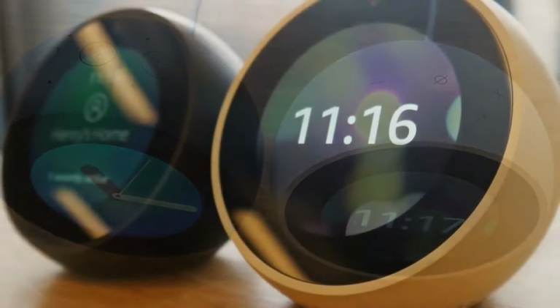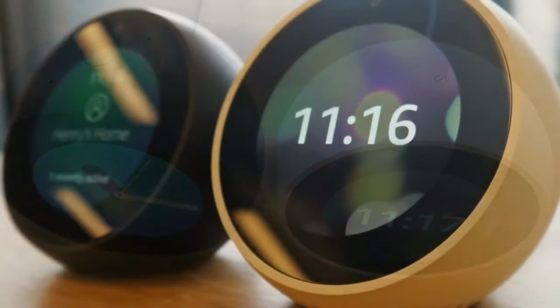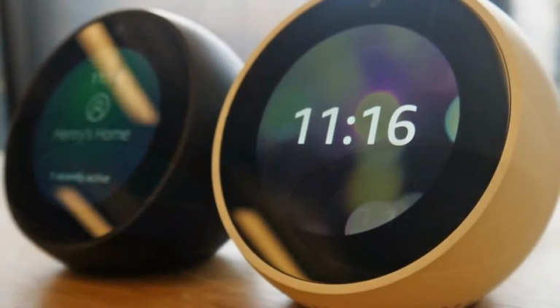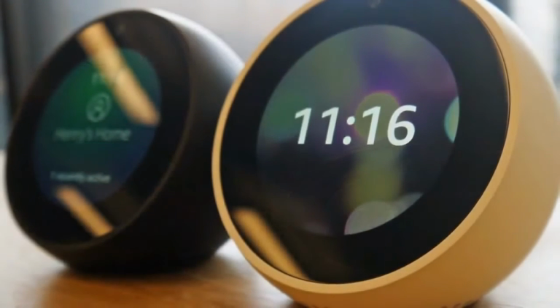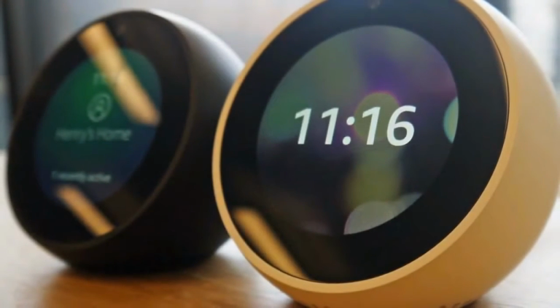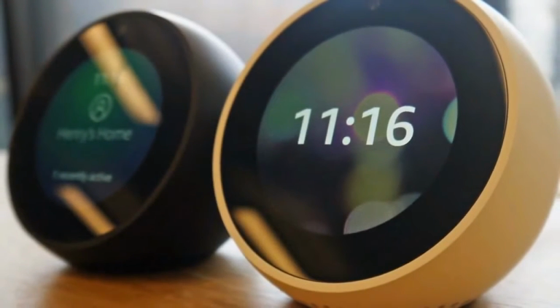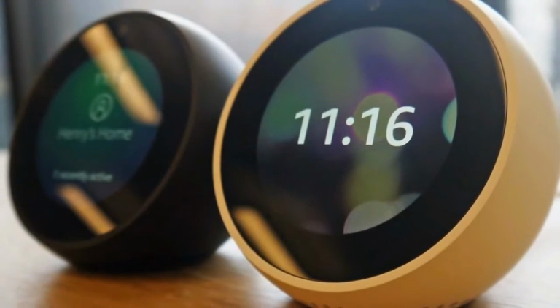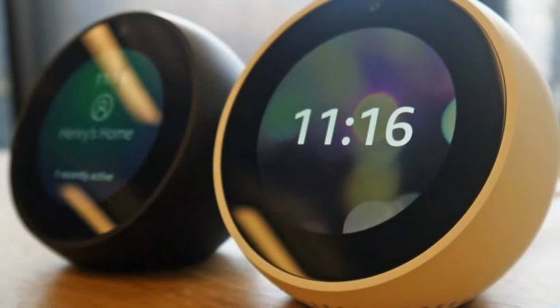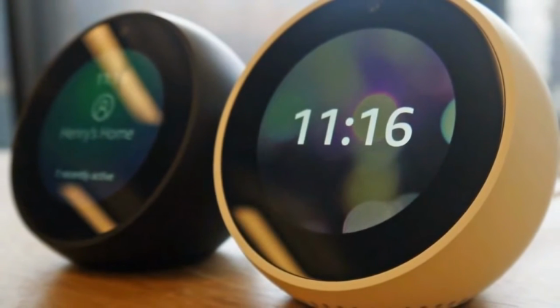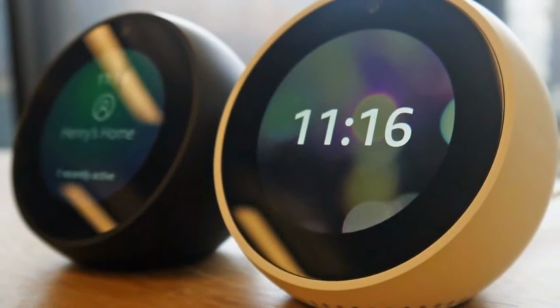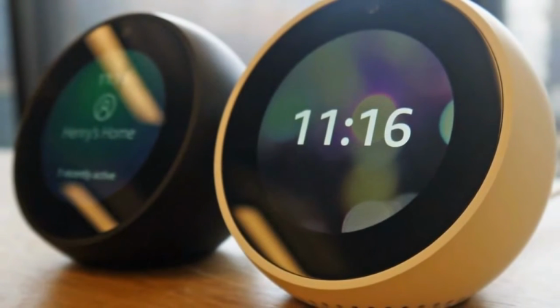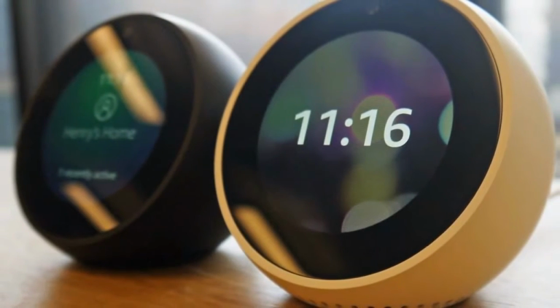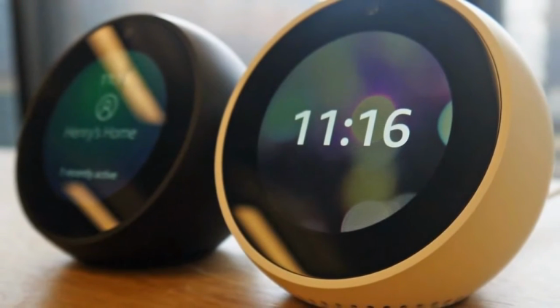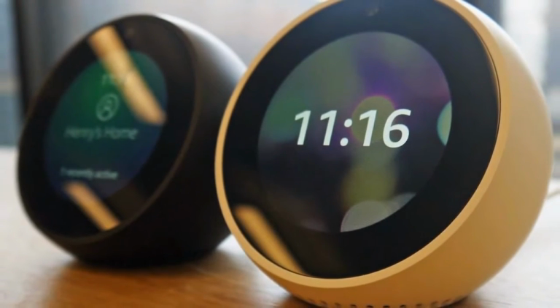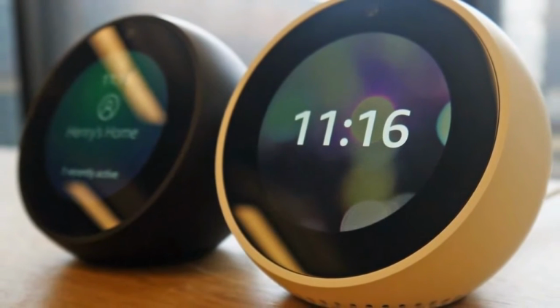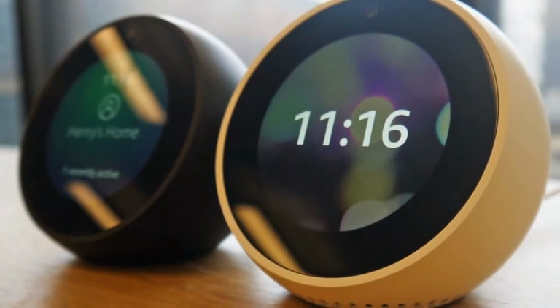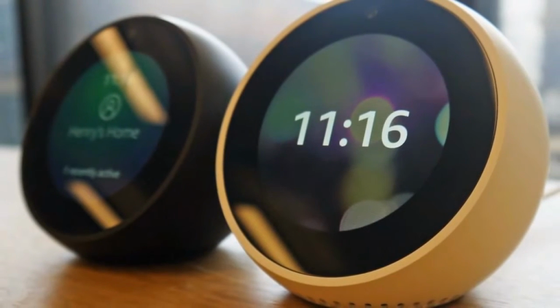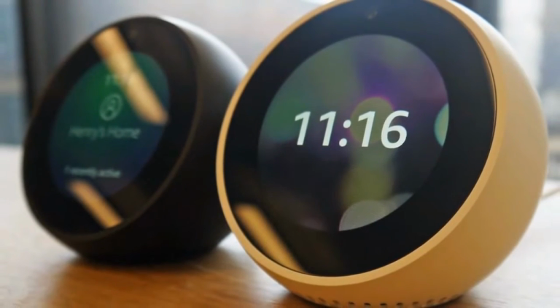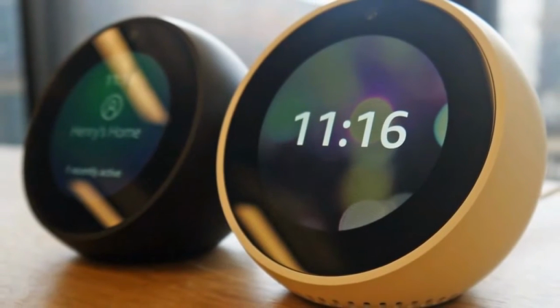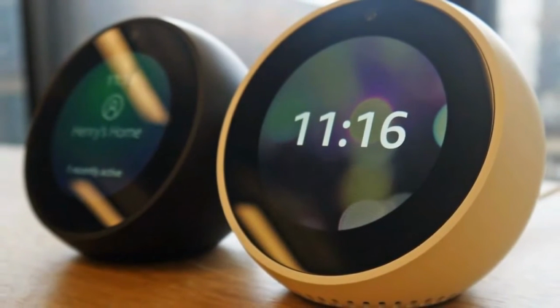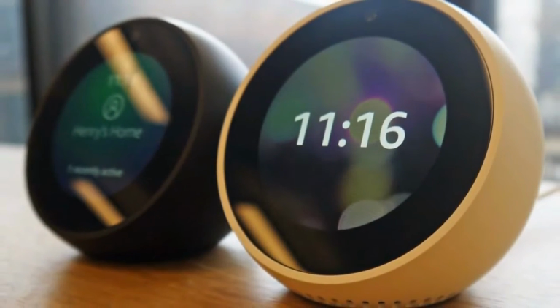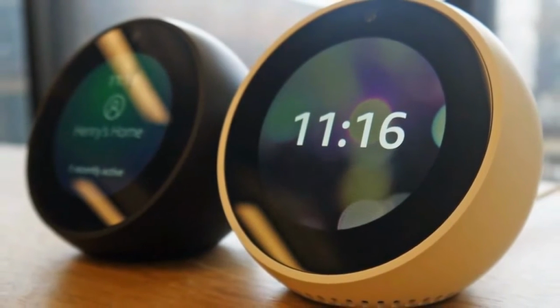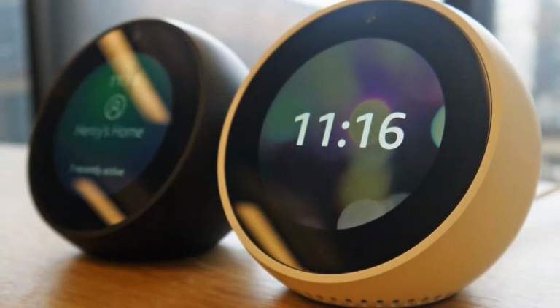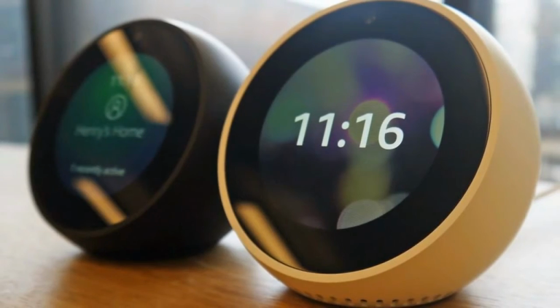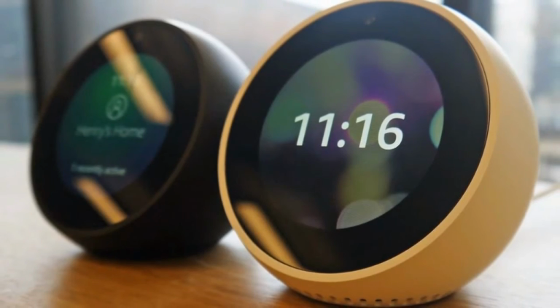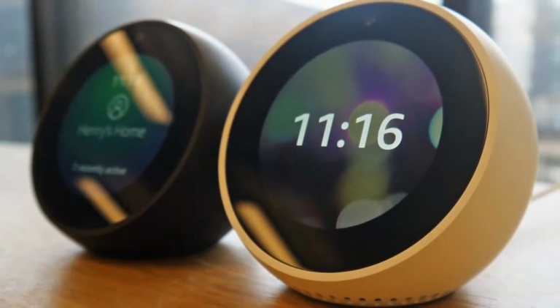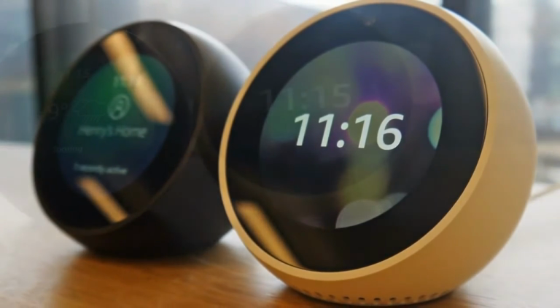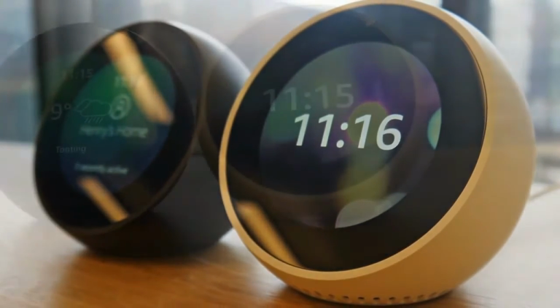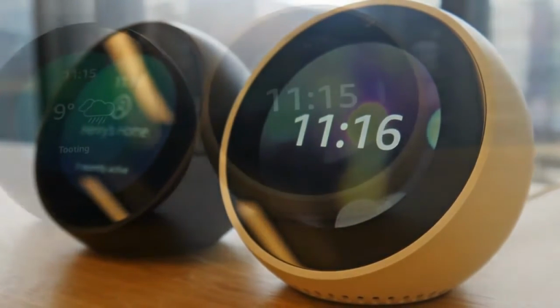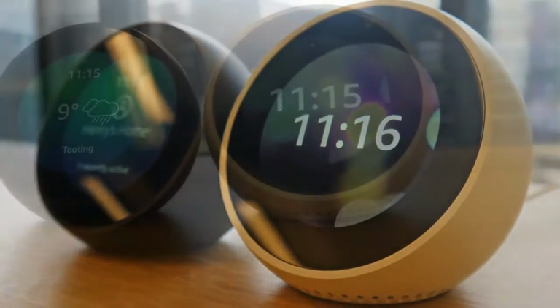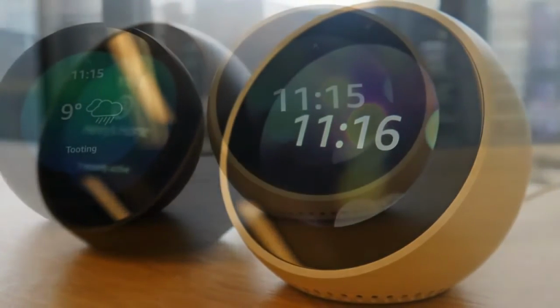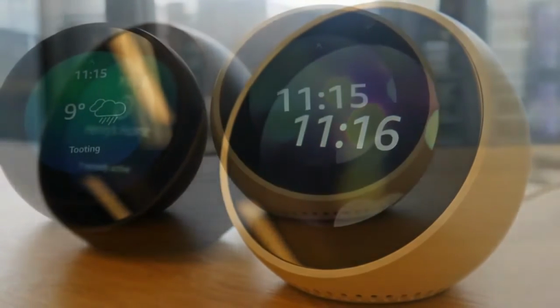Hands On Amazon Echo Spot. This addition to the Echo family is a fun, versatile video device.